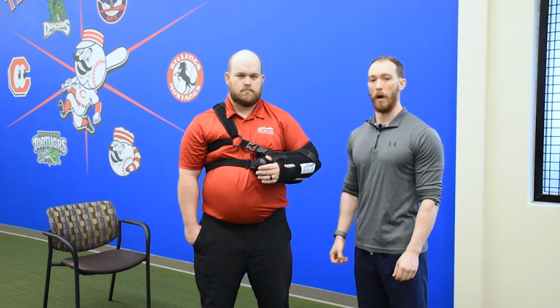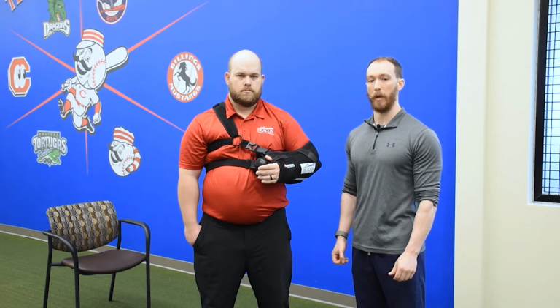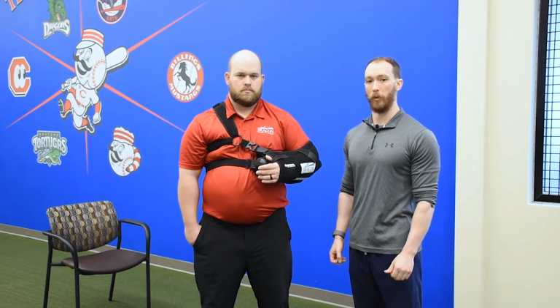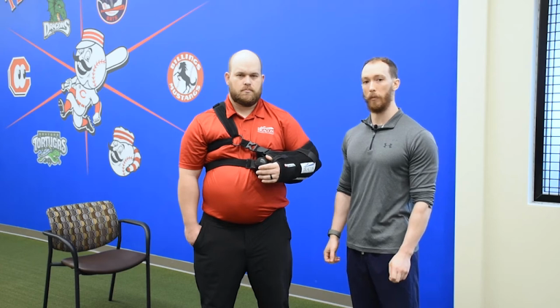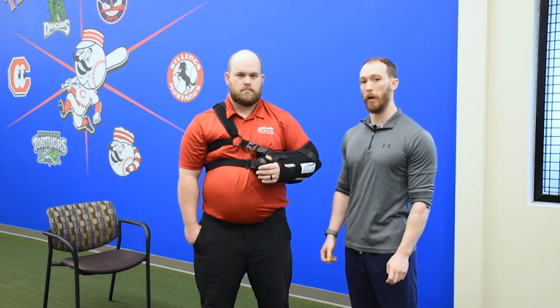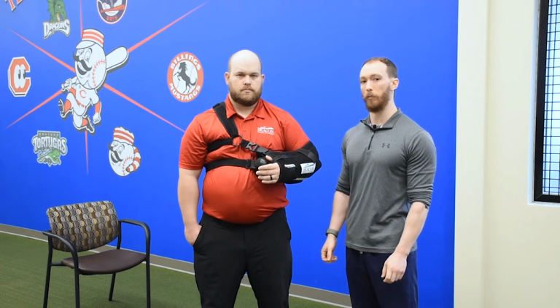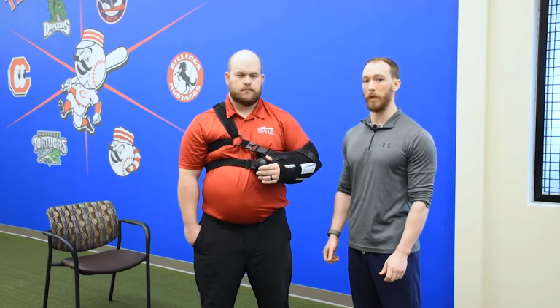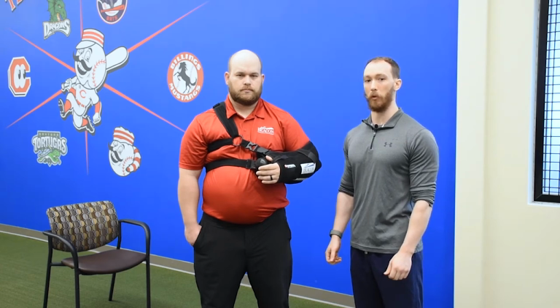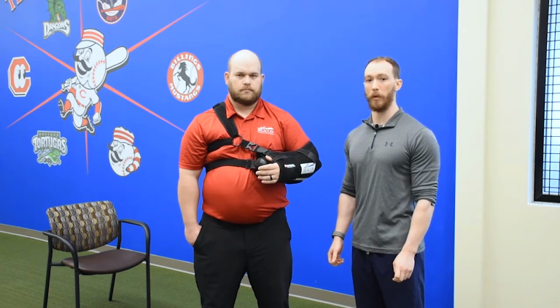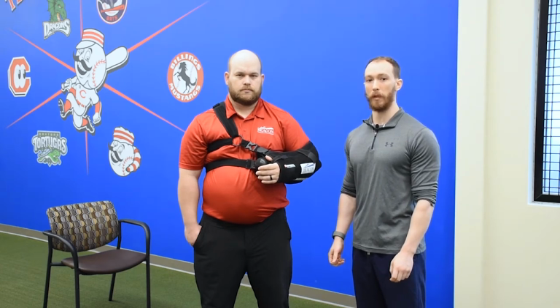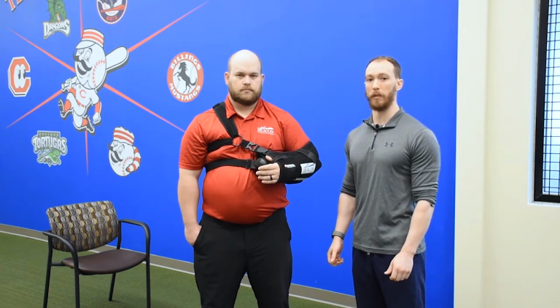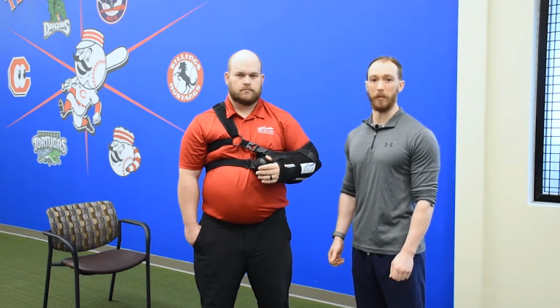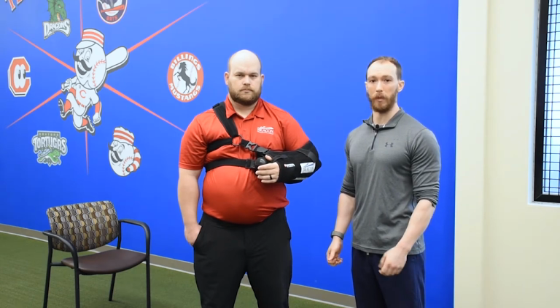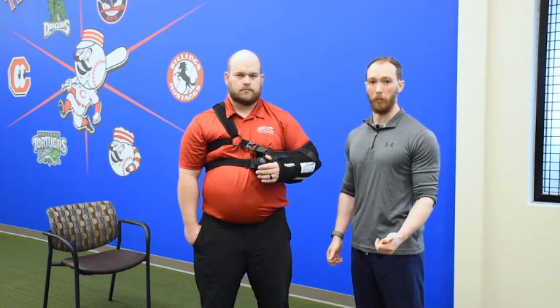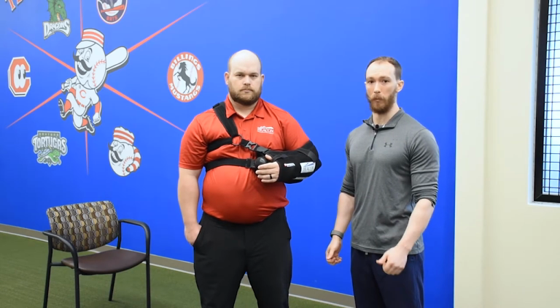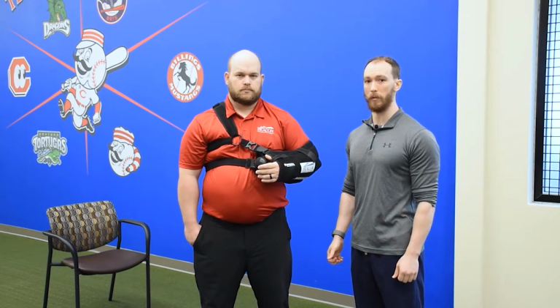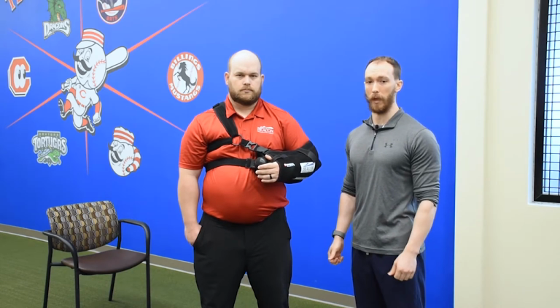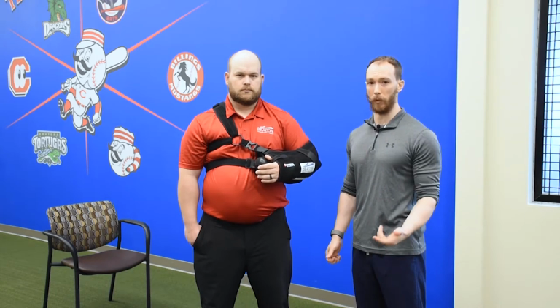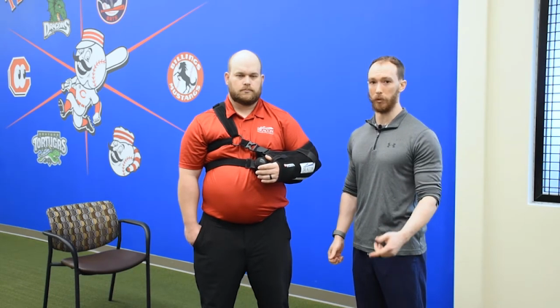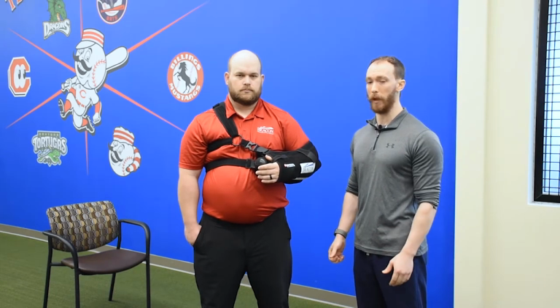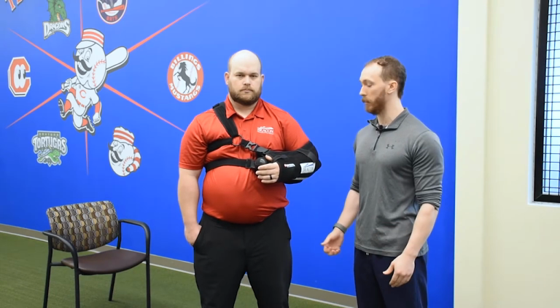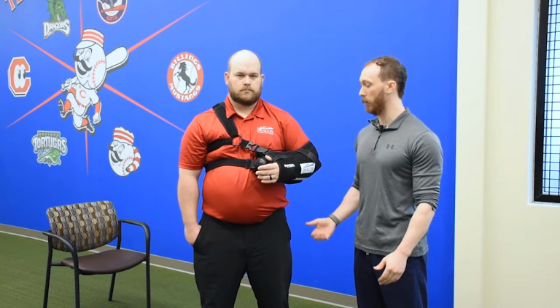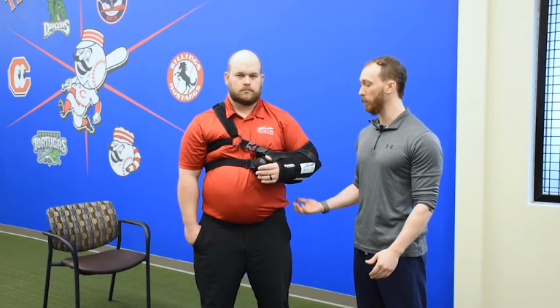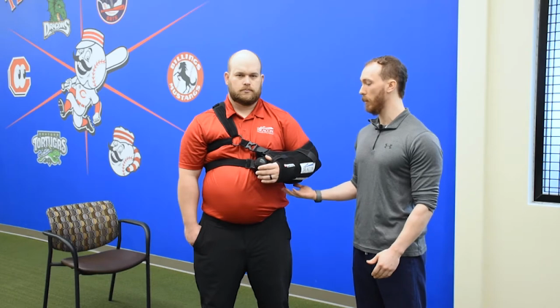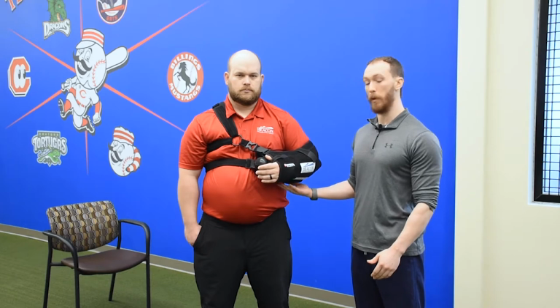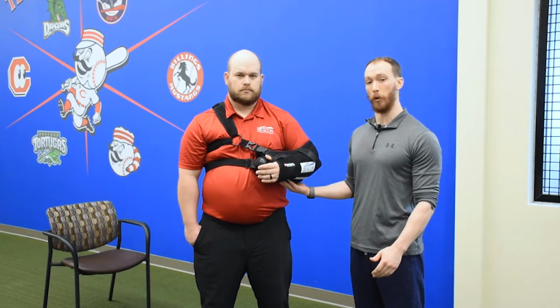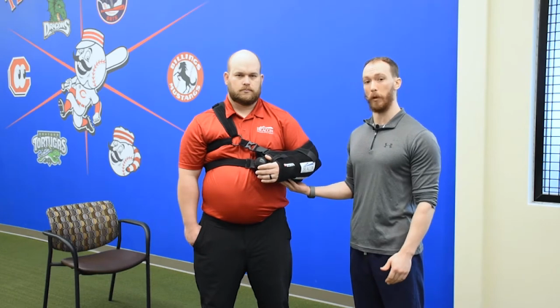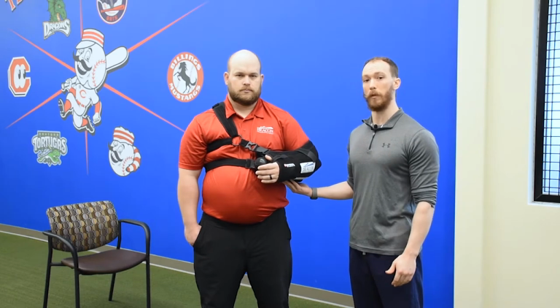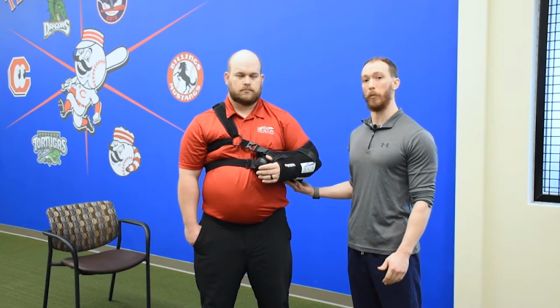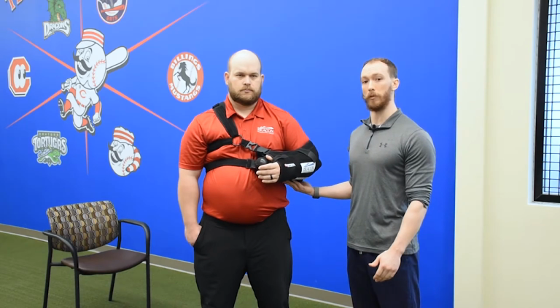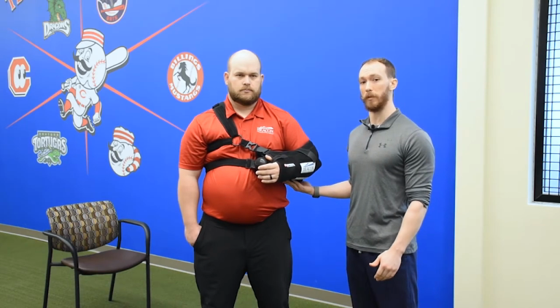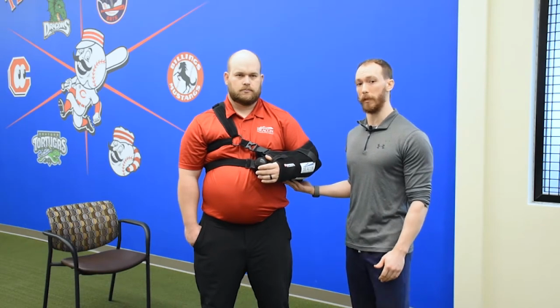Hi, my name's Rob. I'm with Beacon Orthopedics in the DME department. Today we're going to show you how to take off and put on the post-op sling.